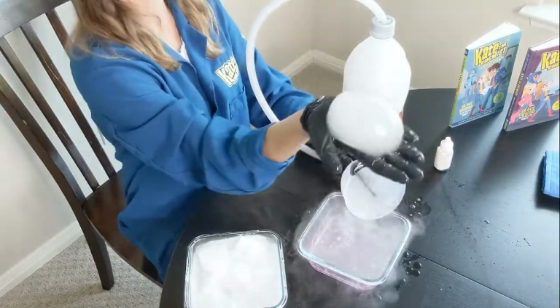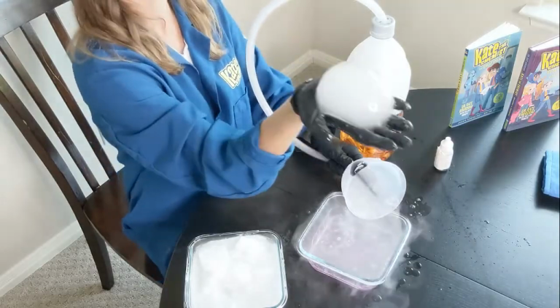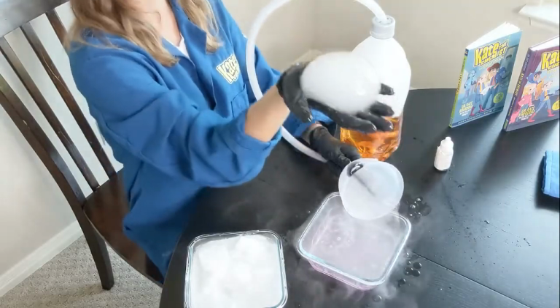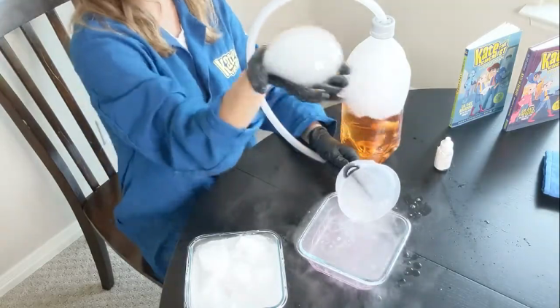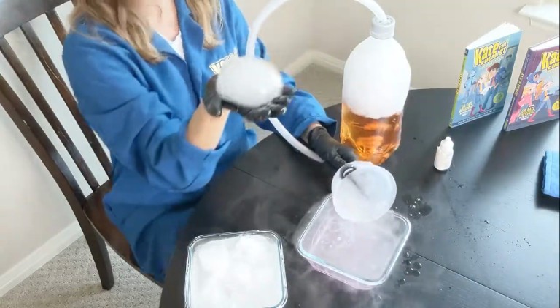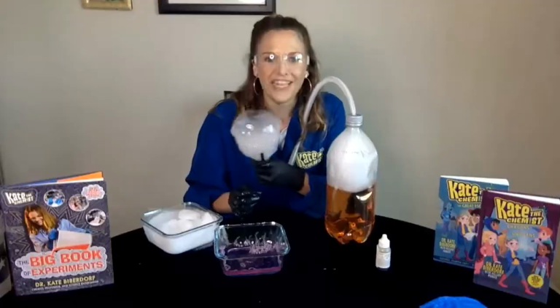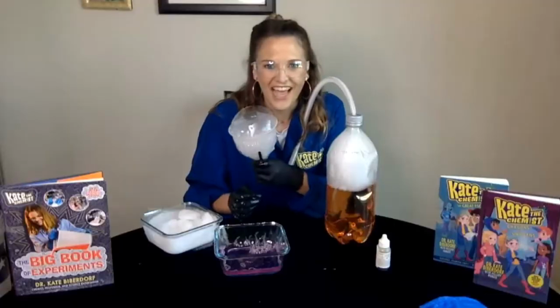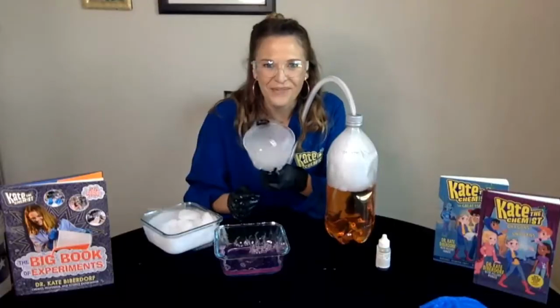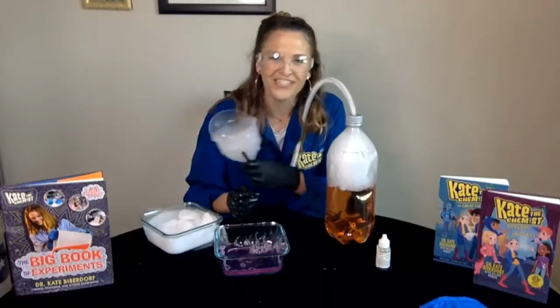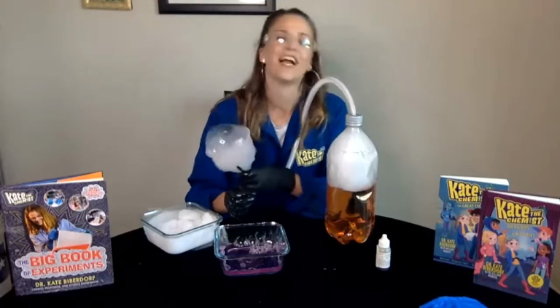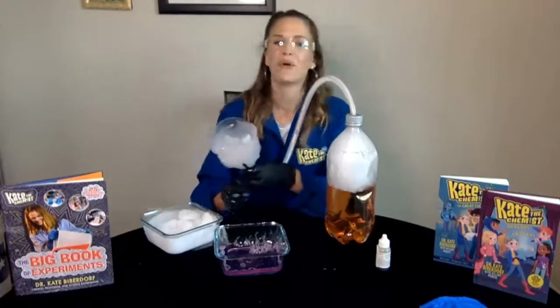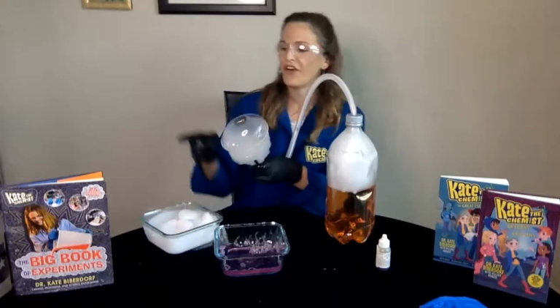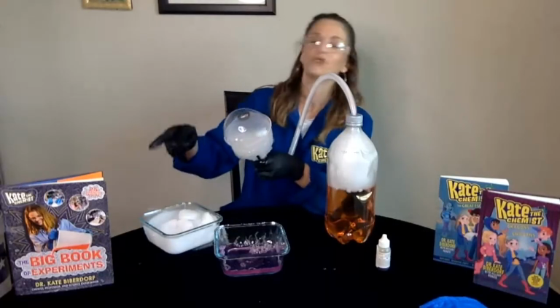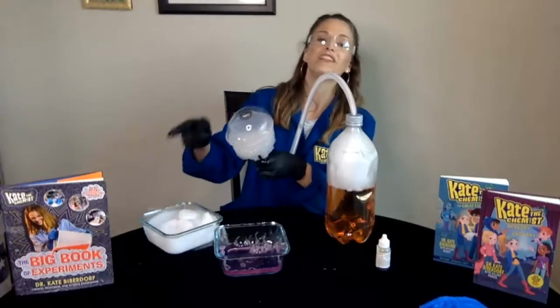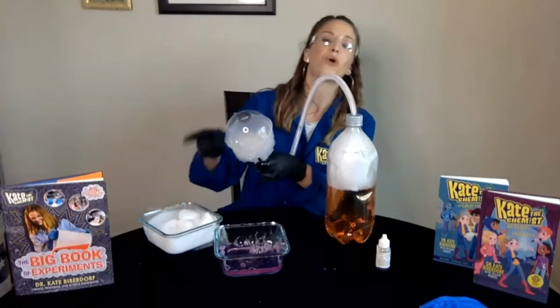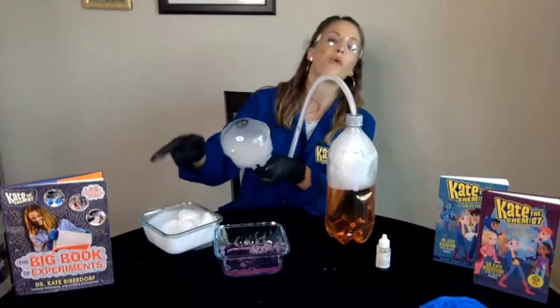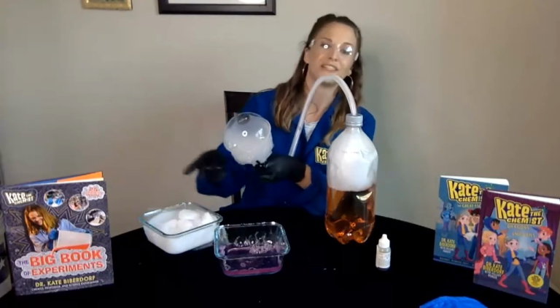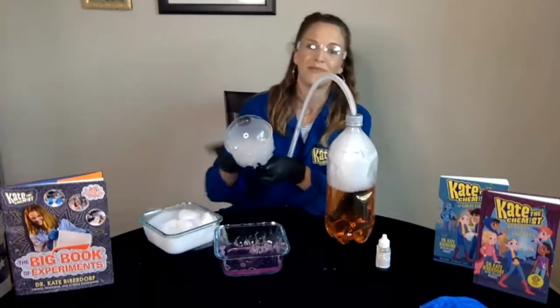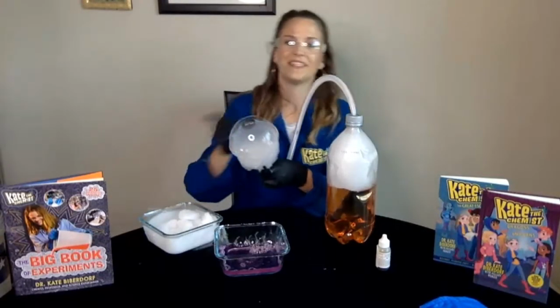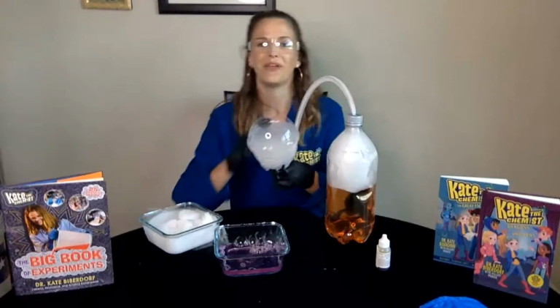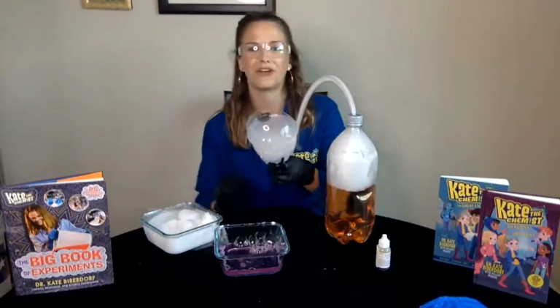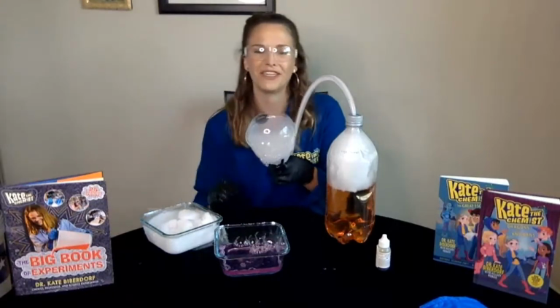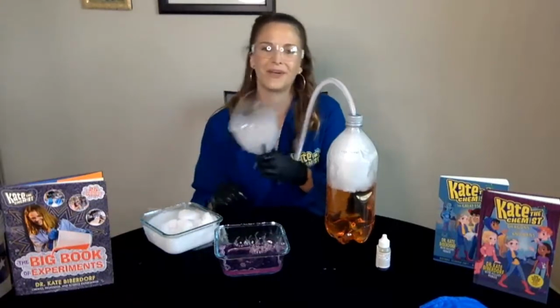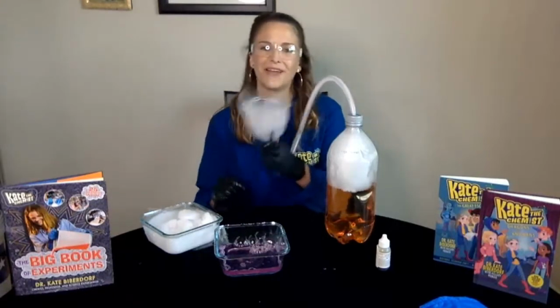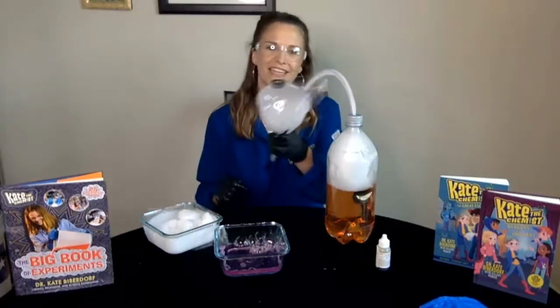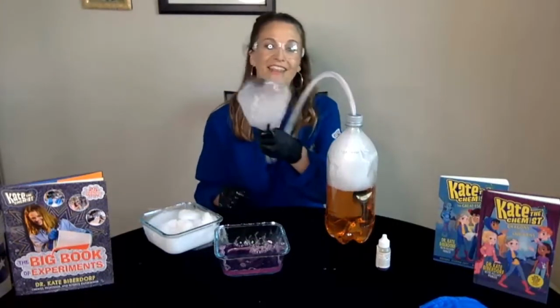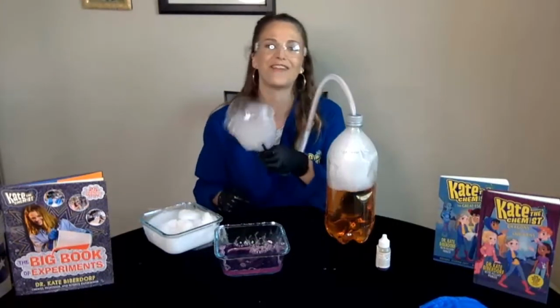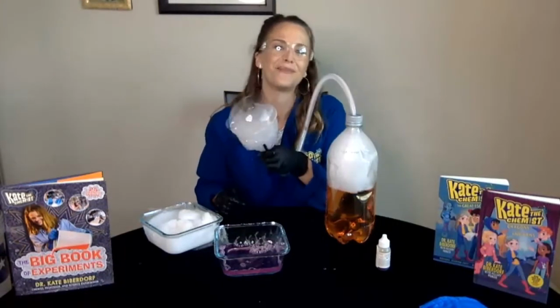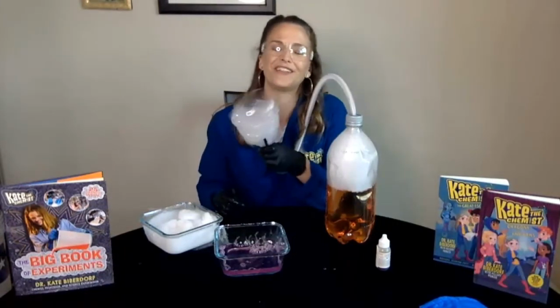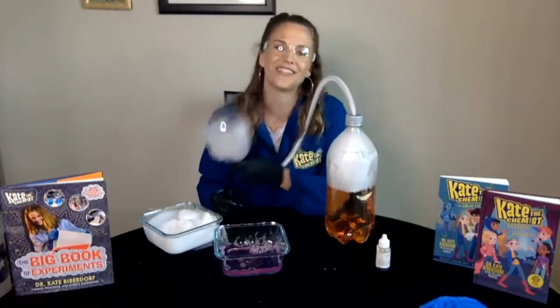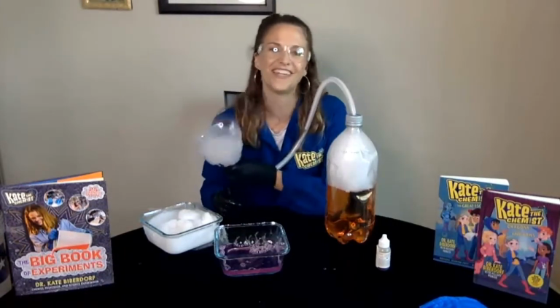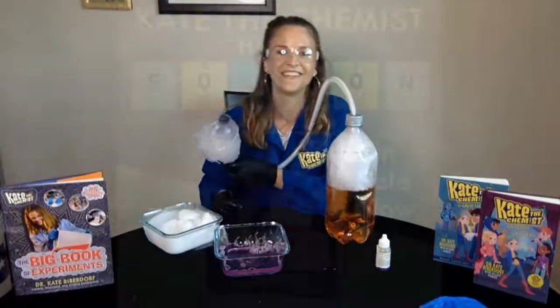If you liked that and want to check out more, there are 24 more experiments in the Big Book of Experiments, and they're available at stores near you.